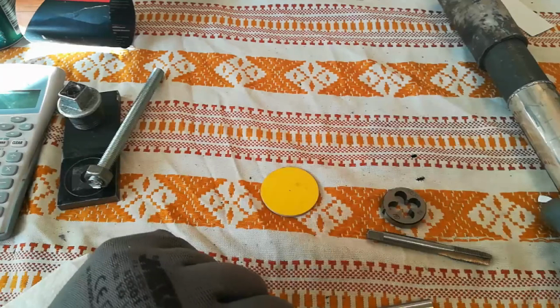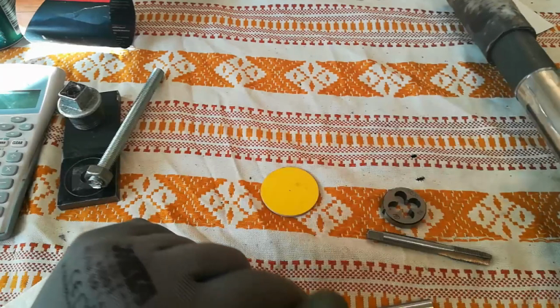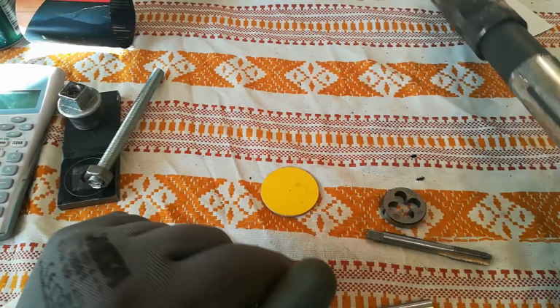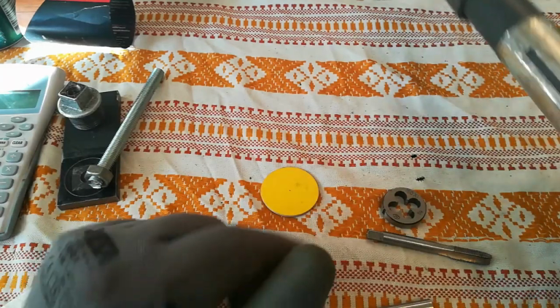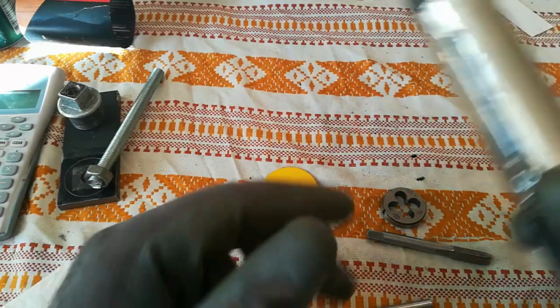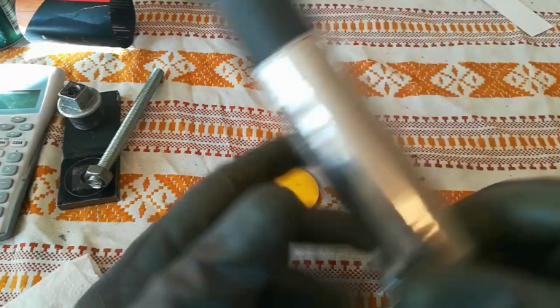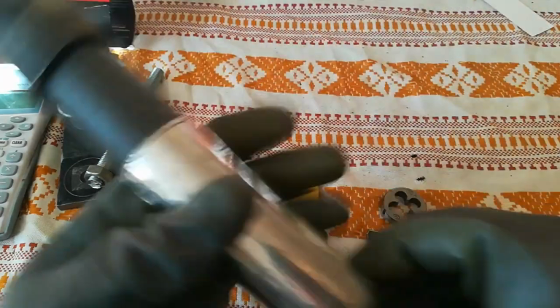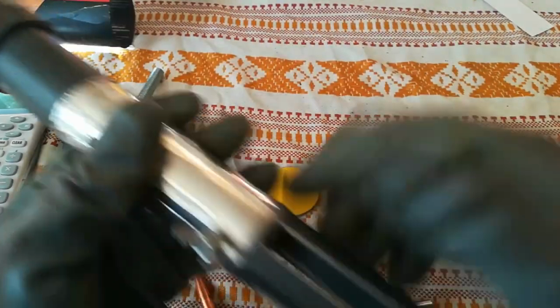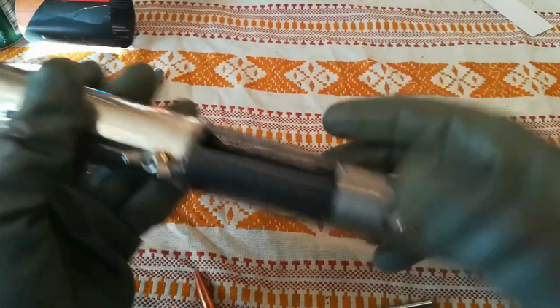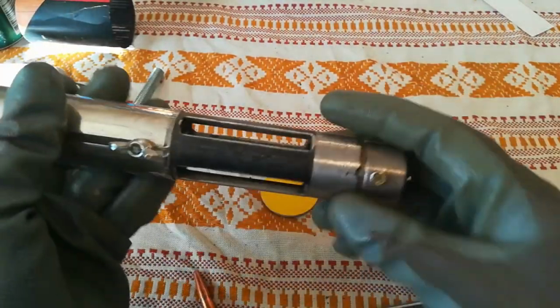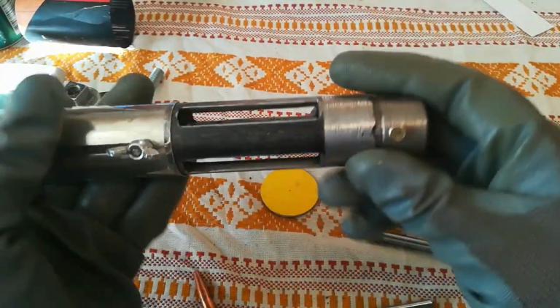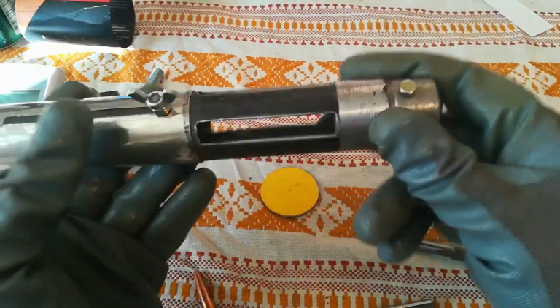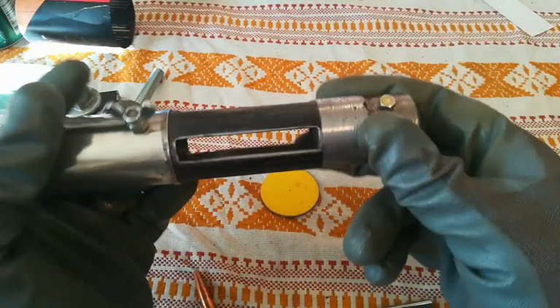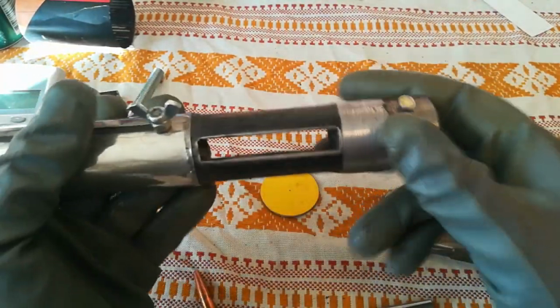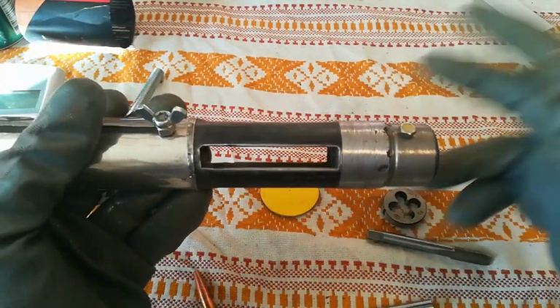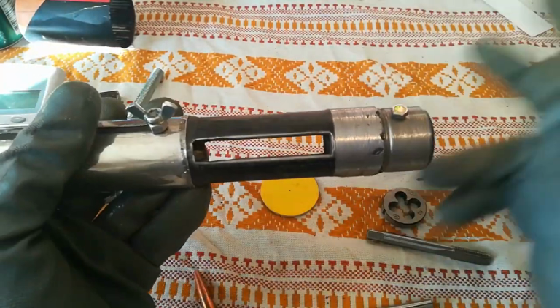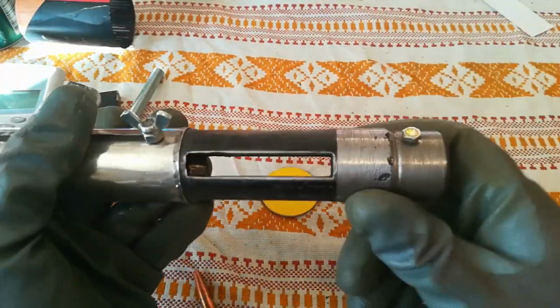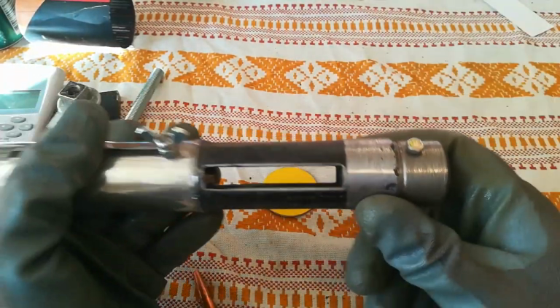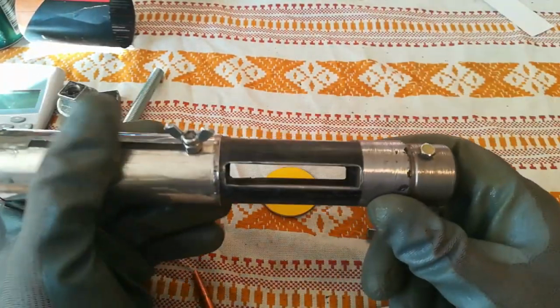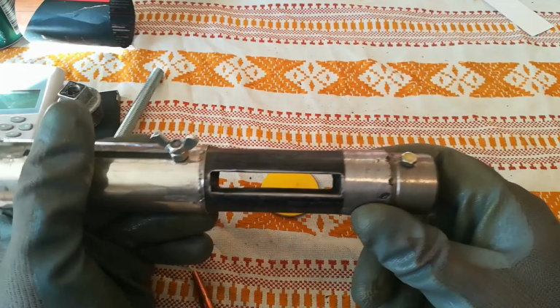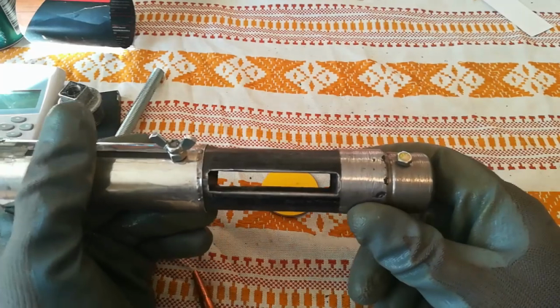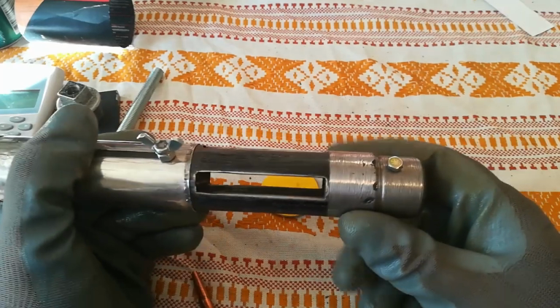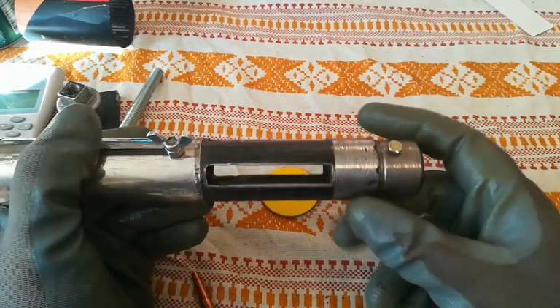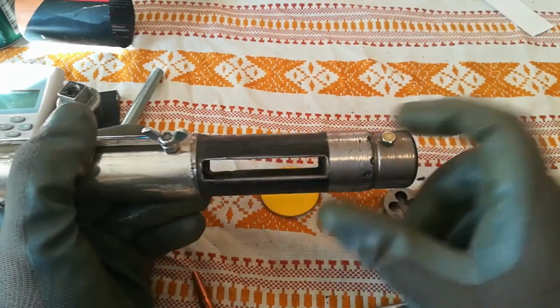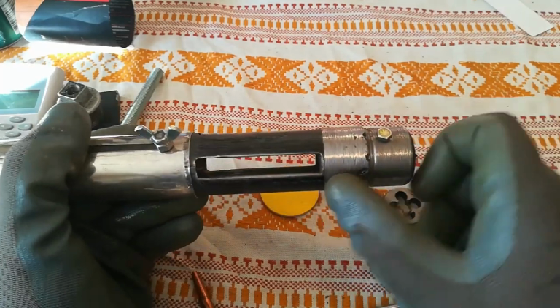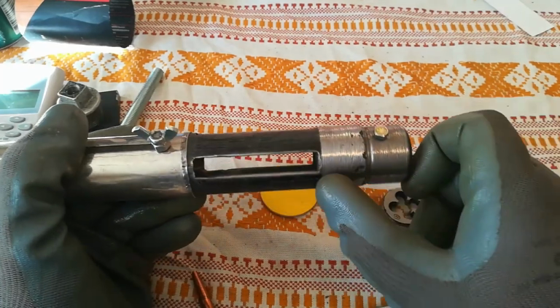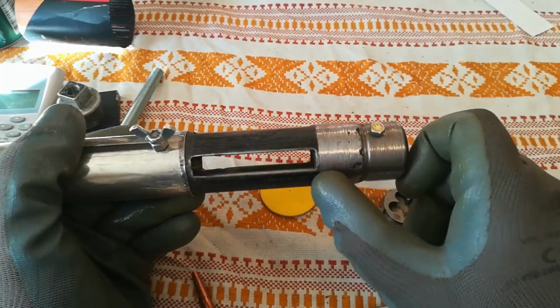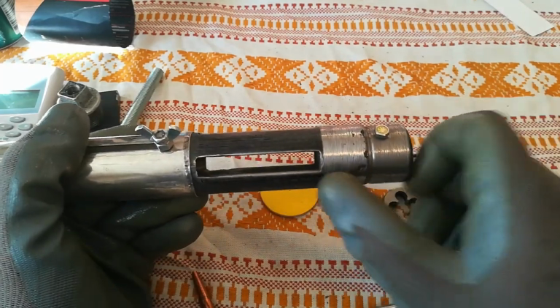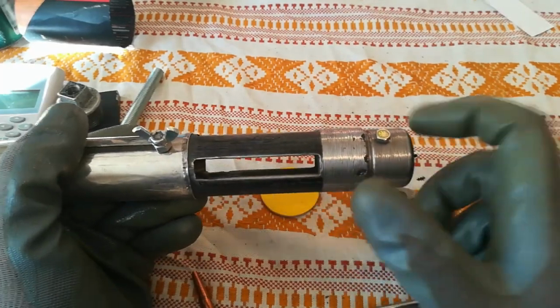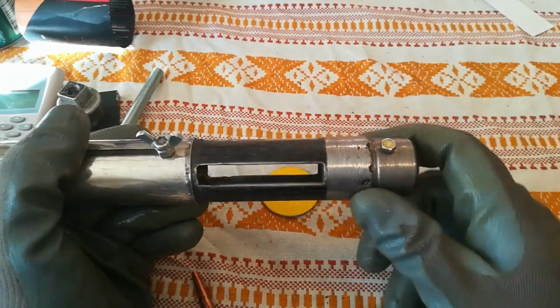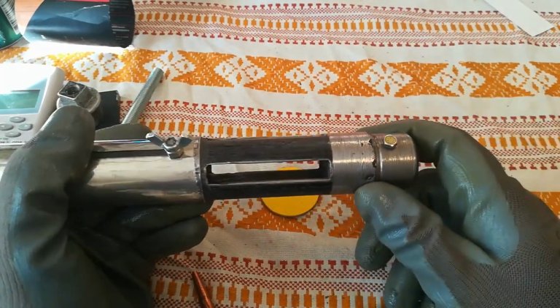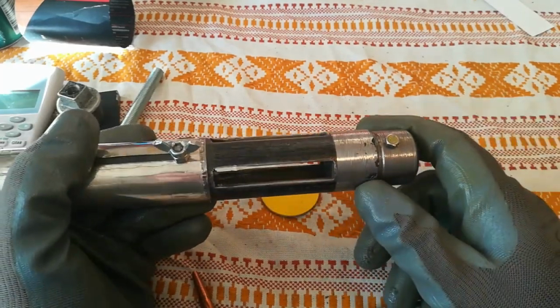All things come to an end, so does our burner, so let's see how to make this back end.